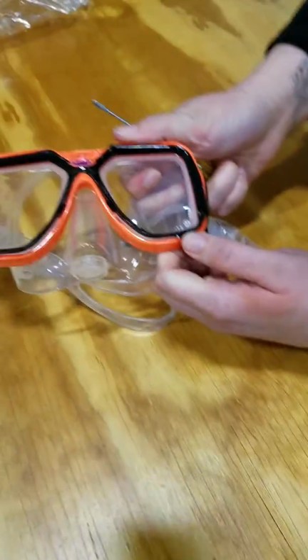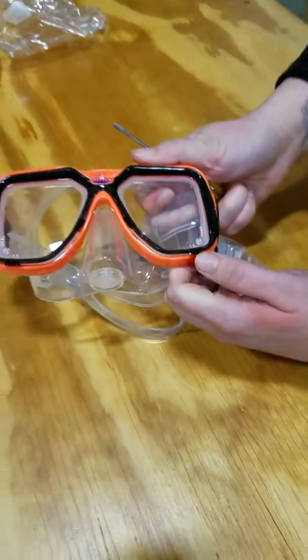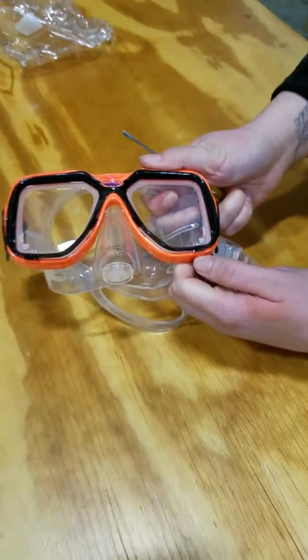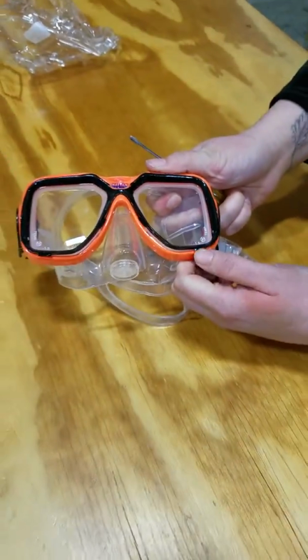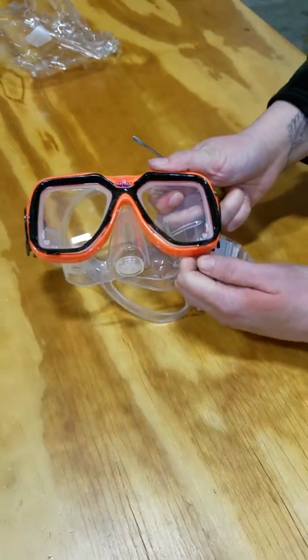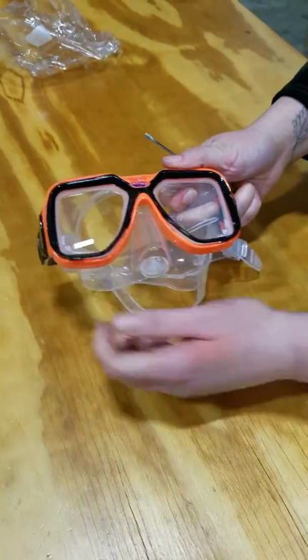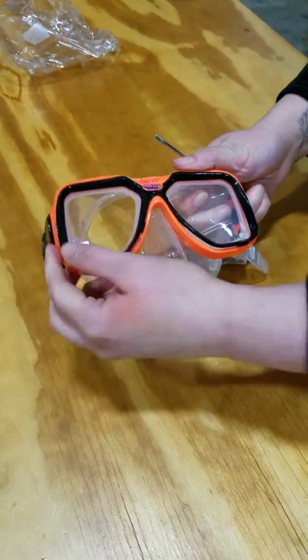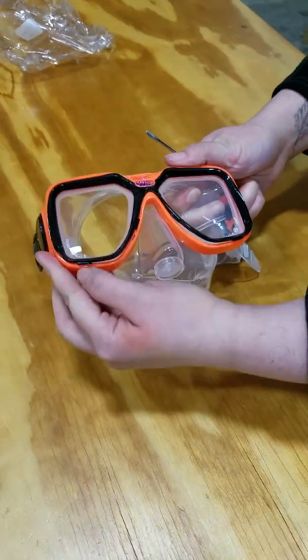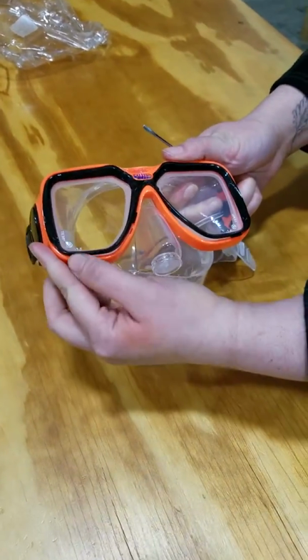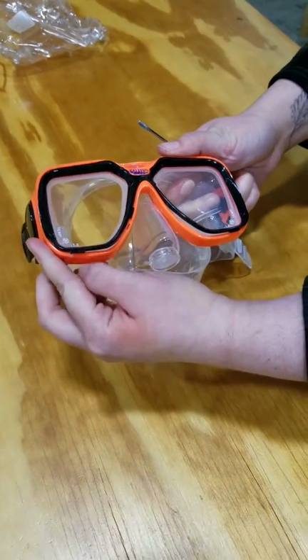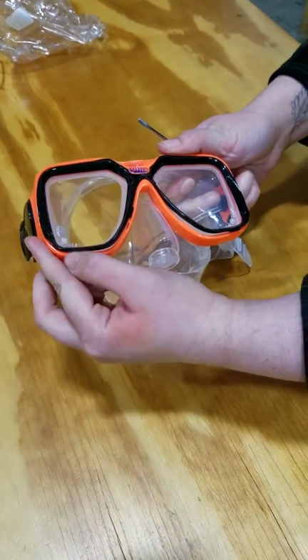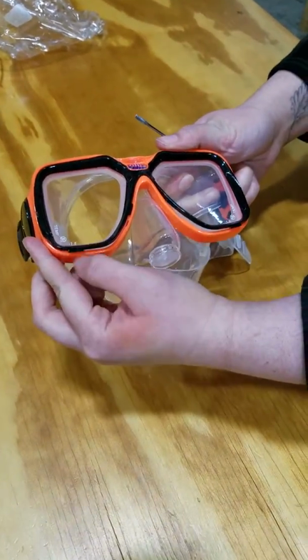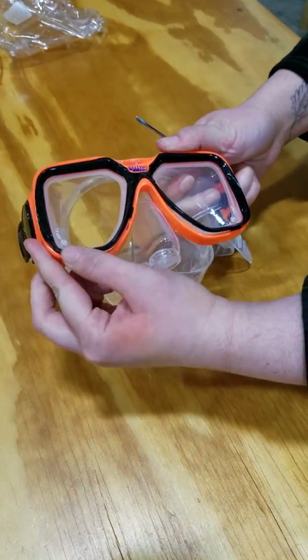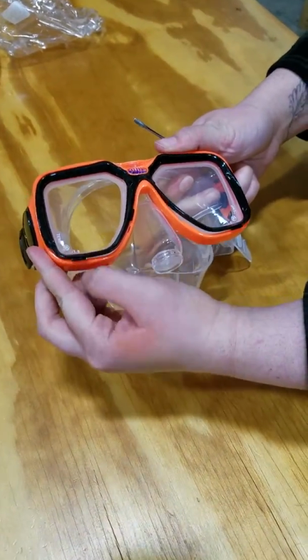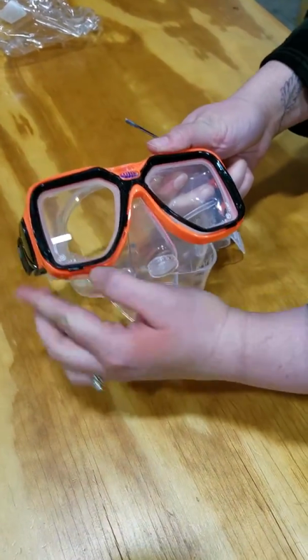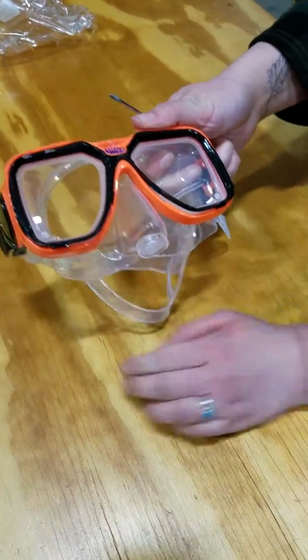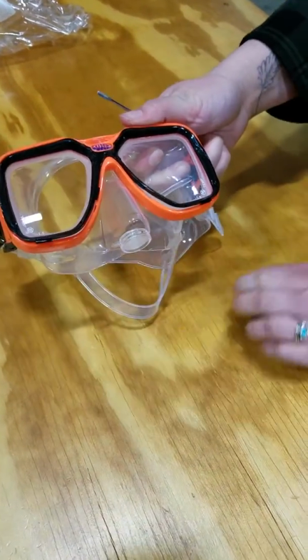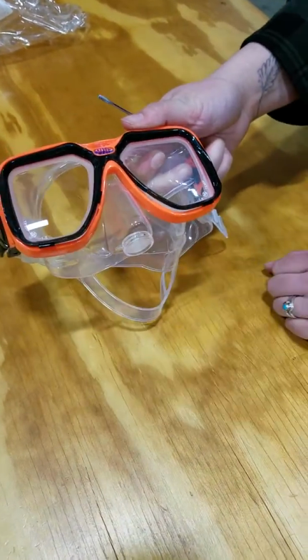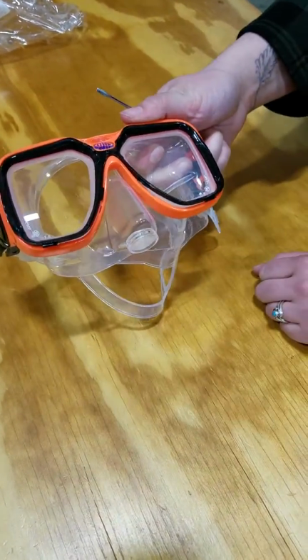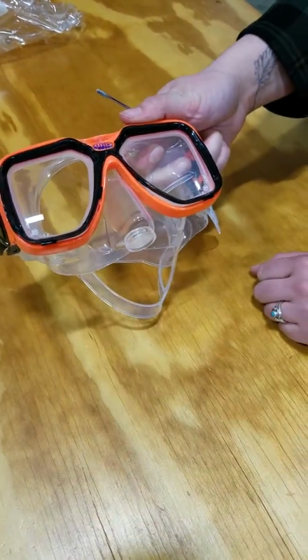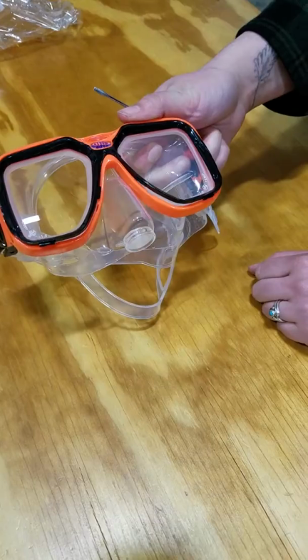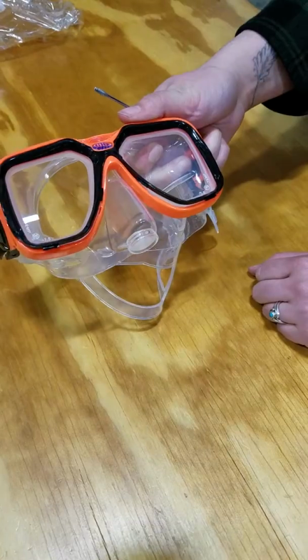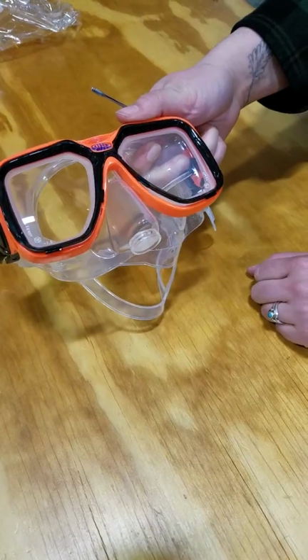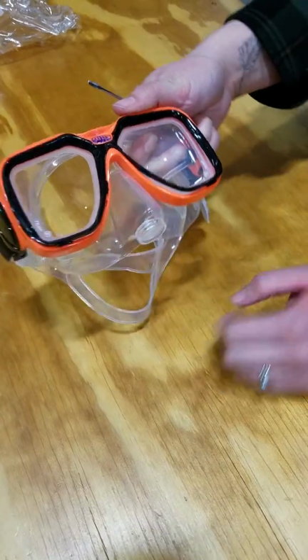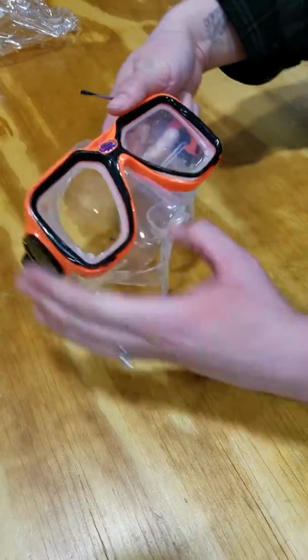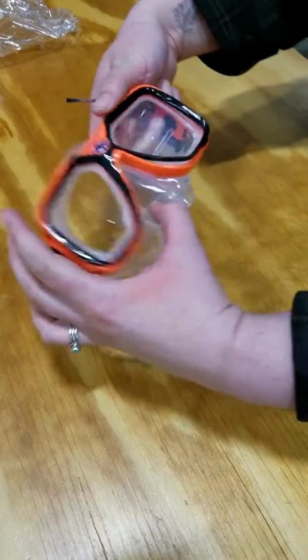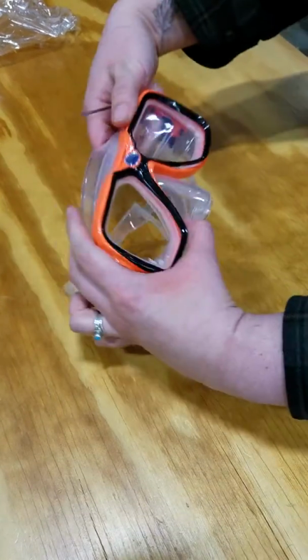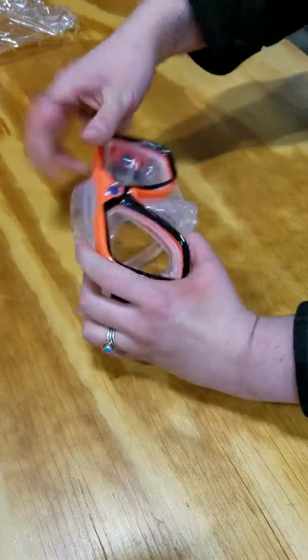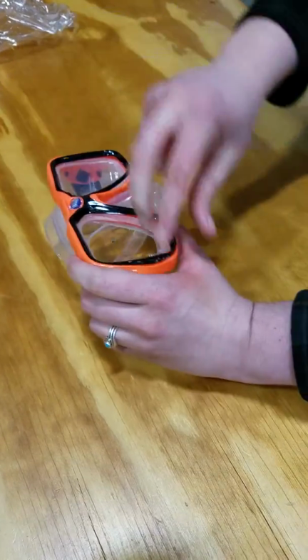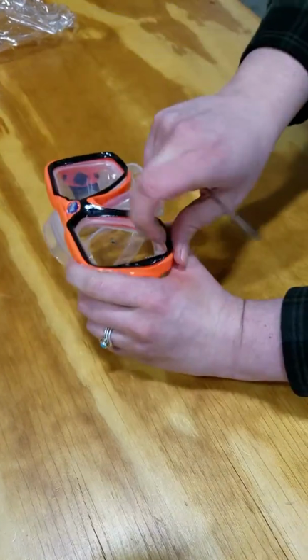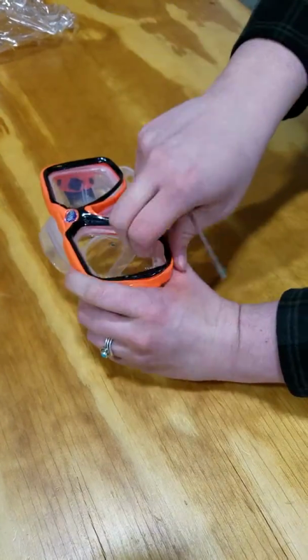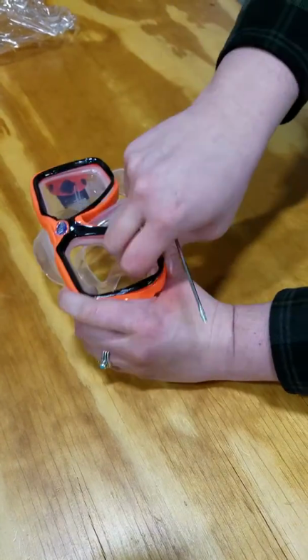Alright, so you've got the bottom half. Now all you should have to do is tug this out.